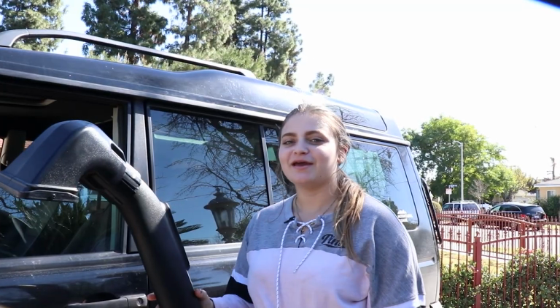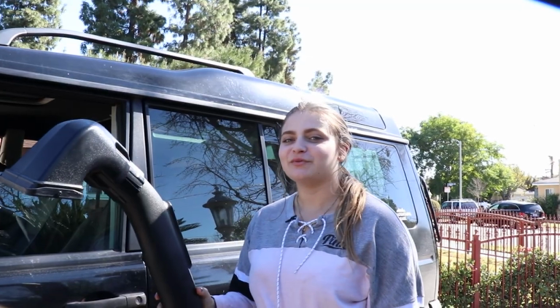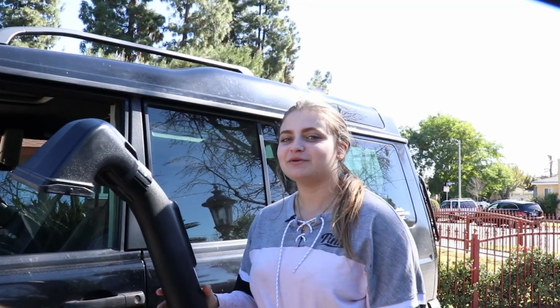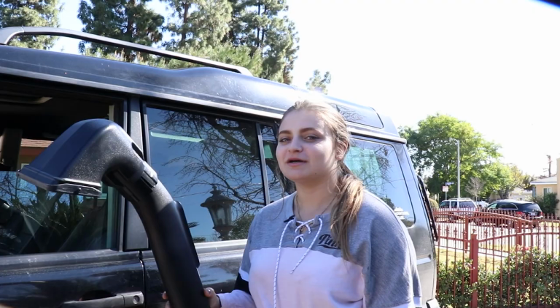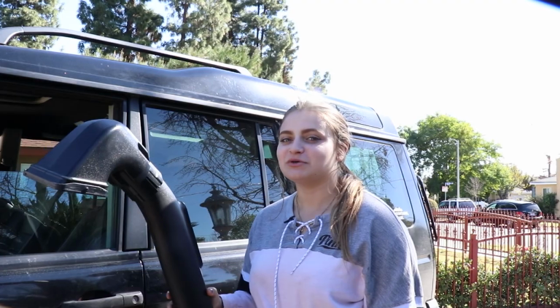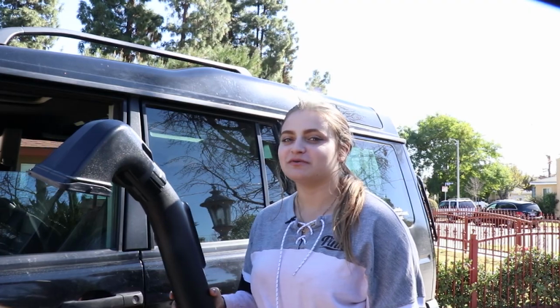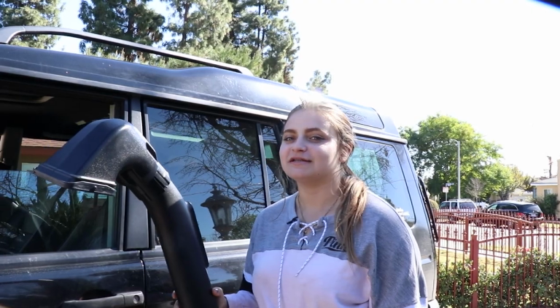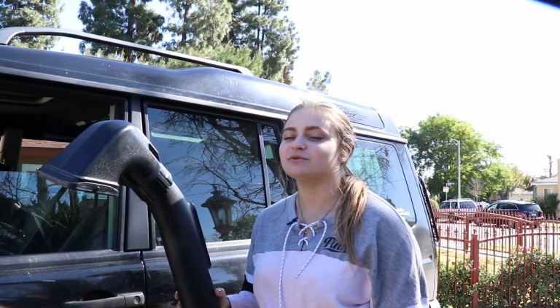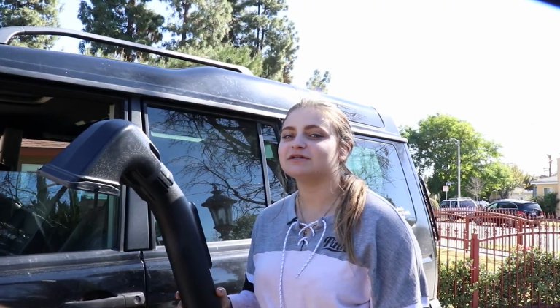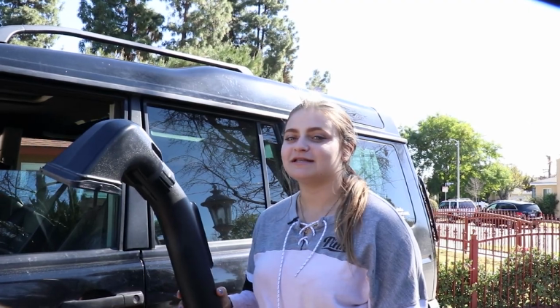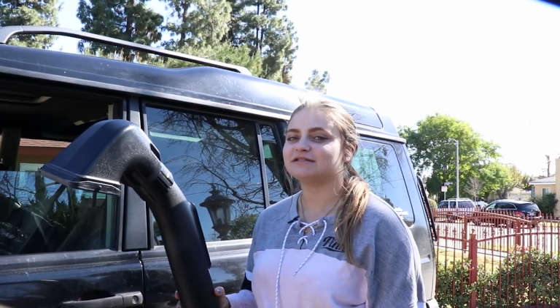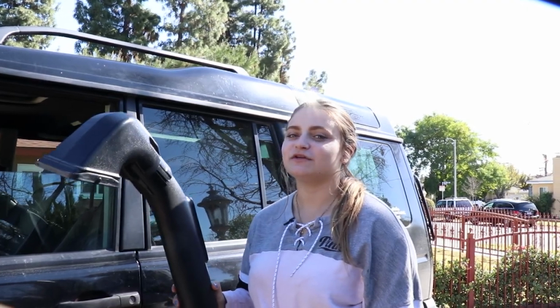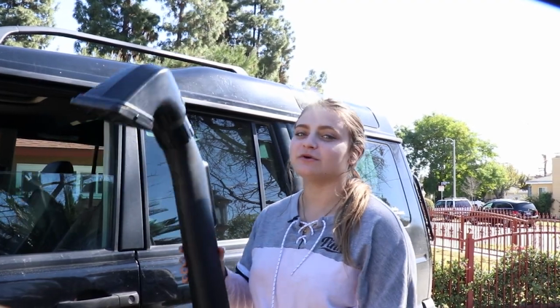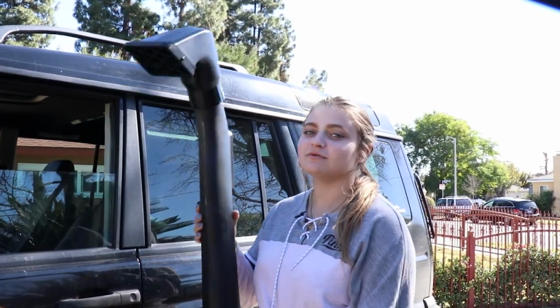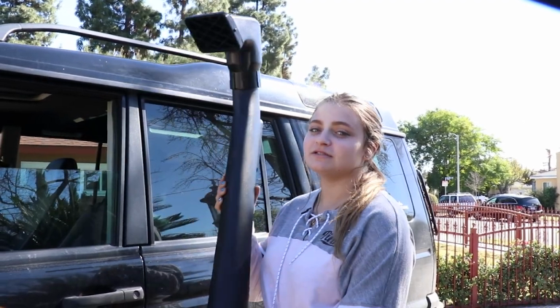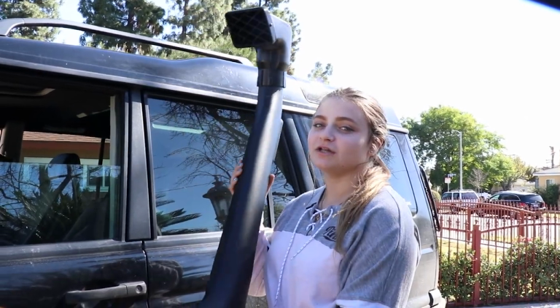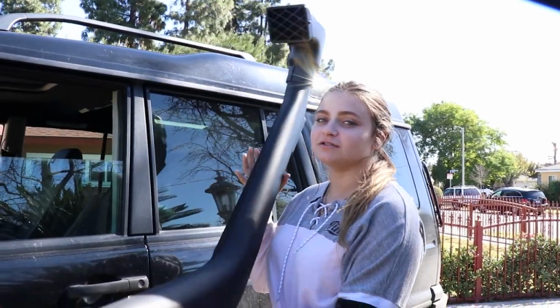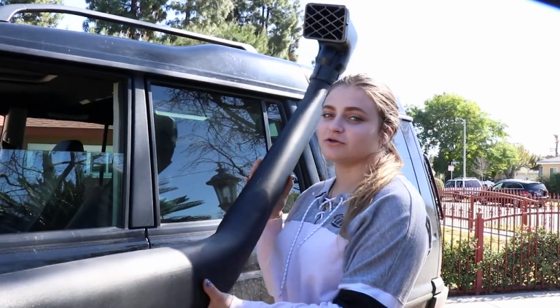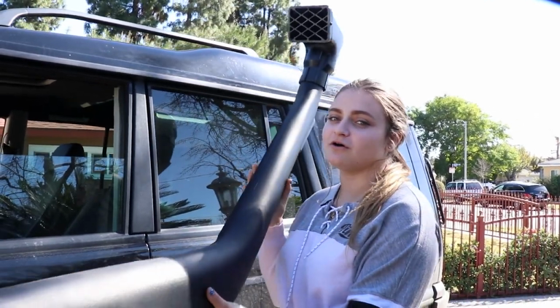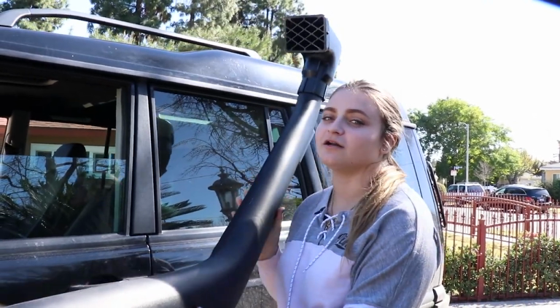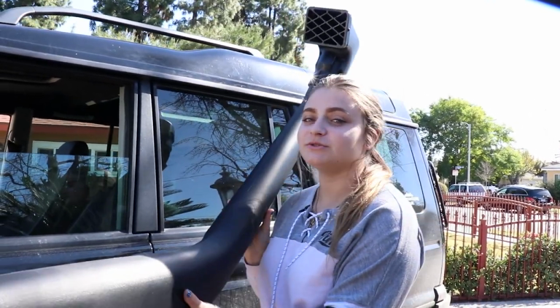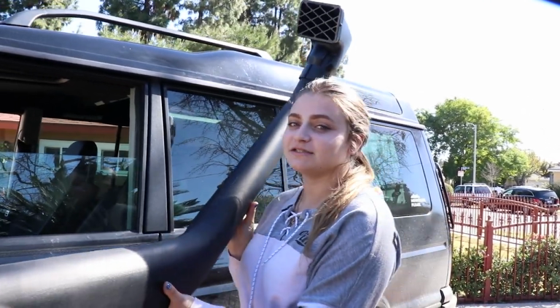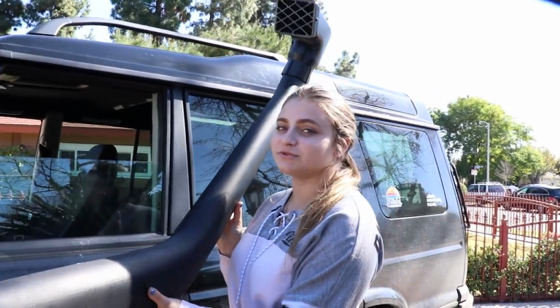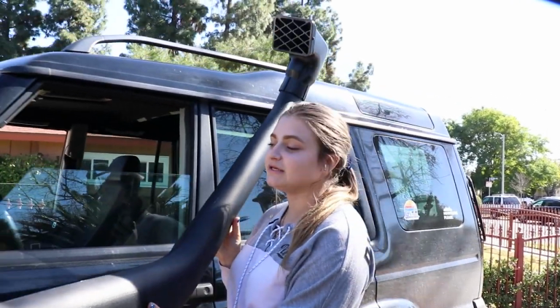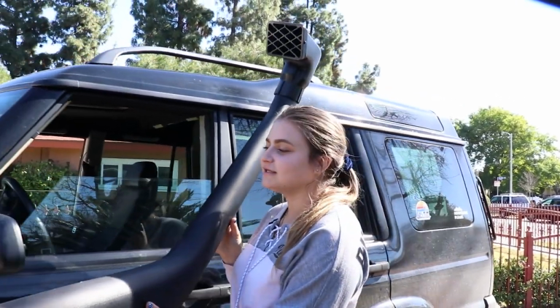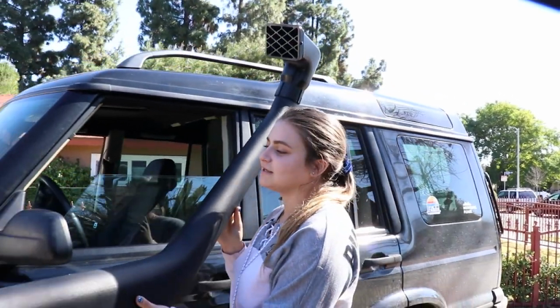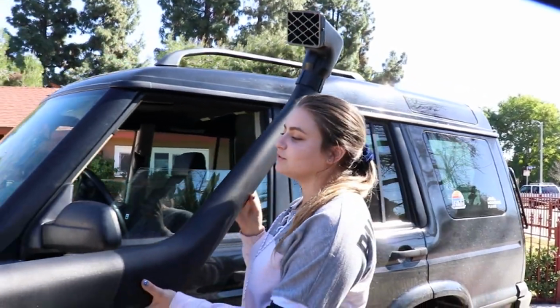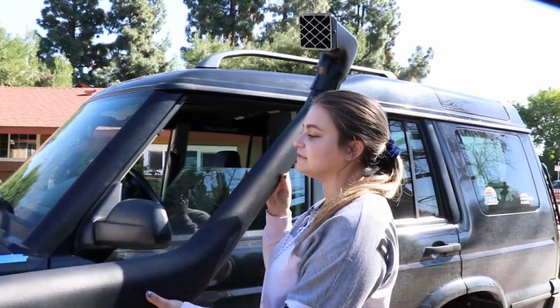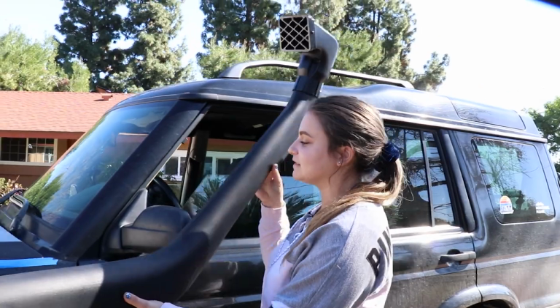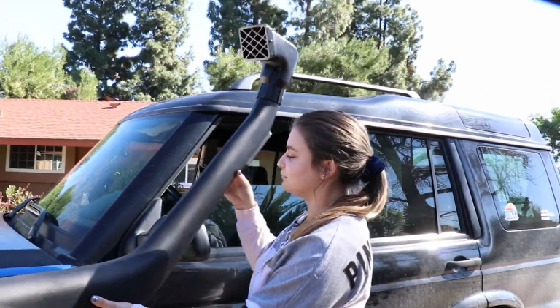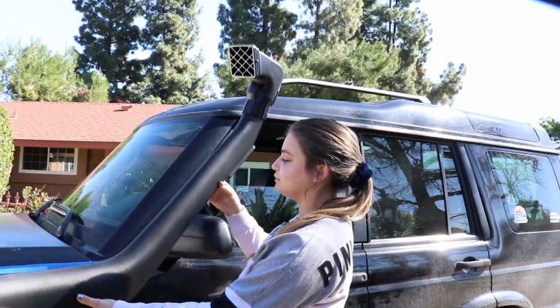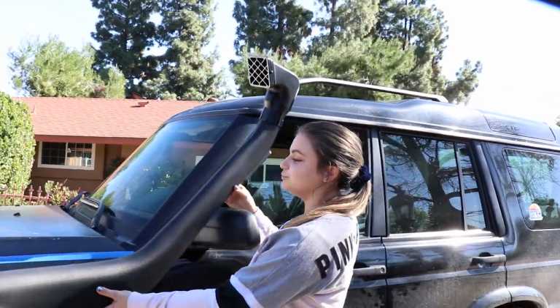Hey everyone, welcome to Overlanding World. In this video we're going to be installing a snorkel on our 2003 Land Rover Discovery 2.